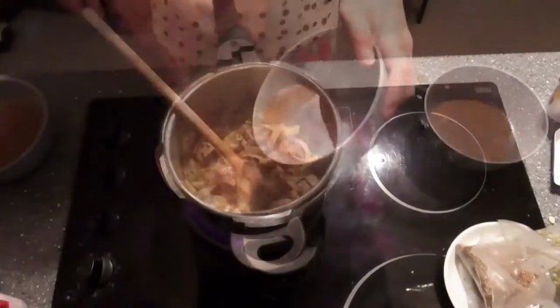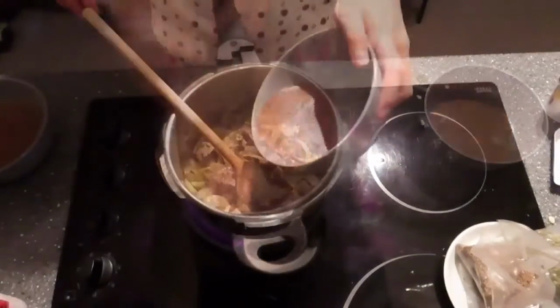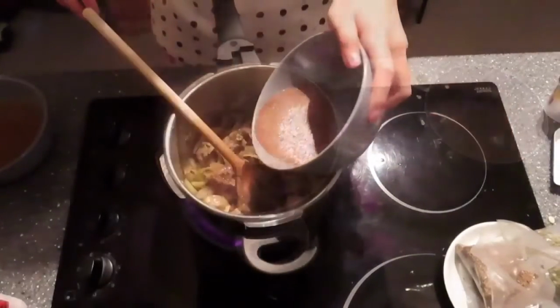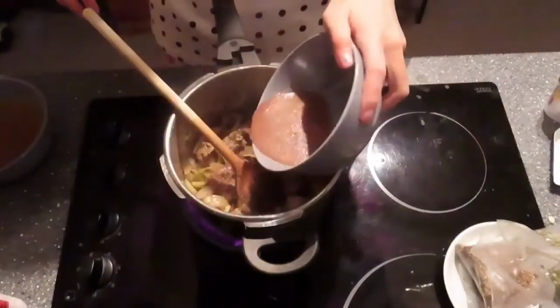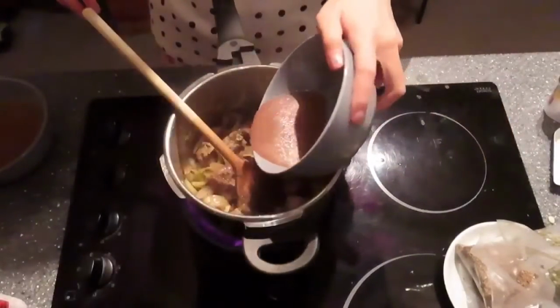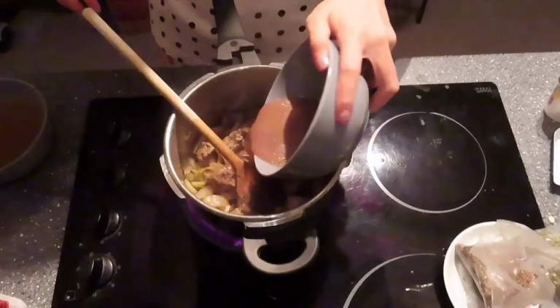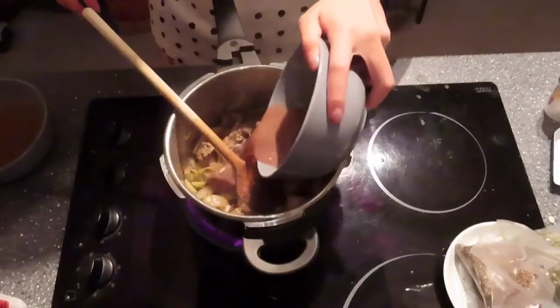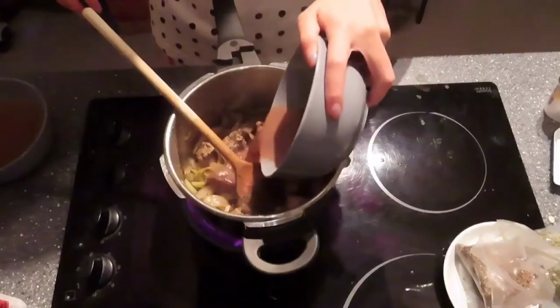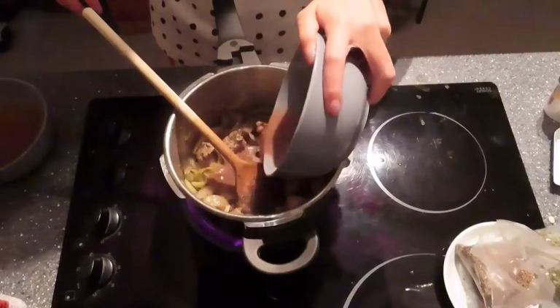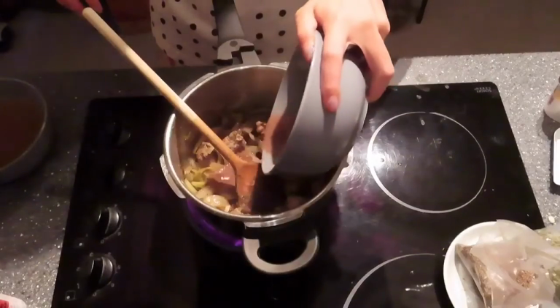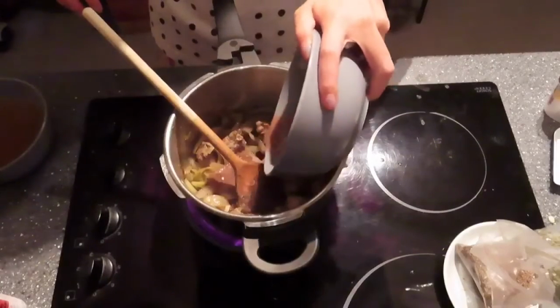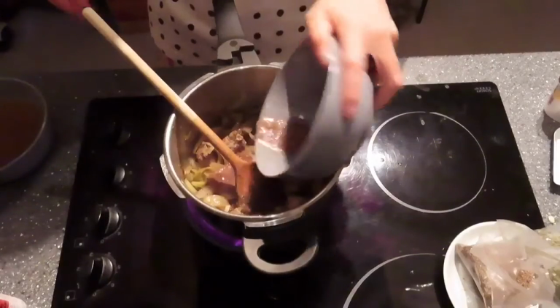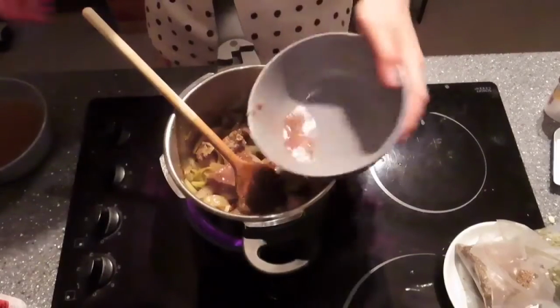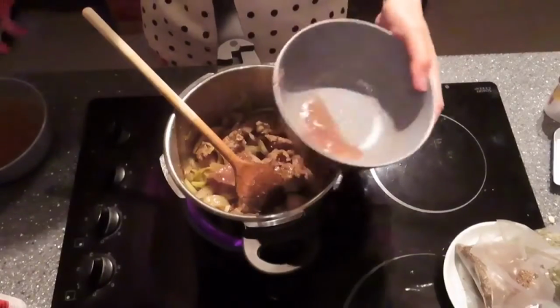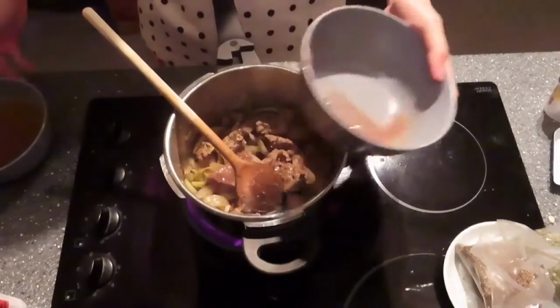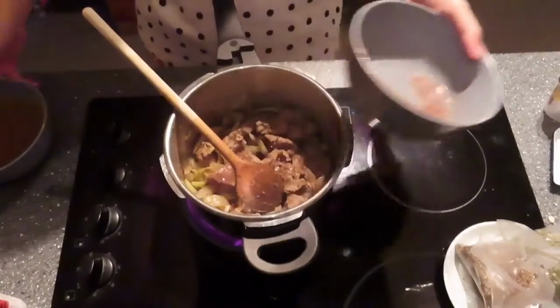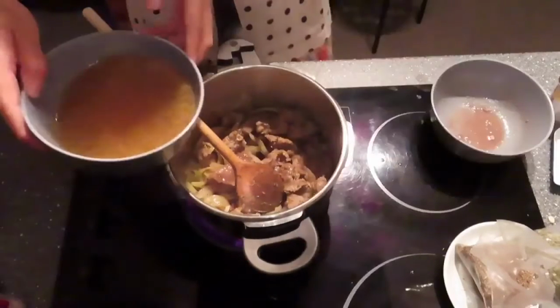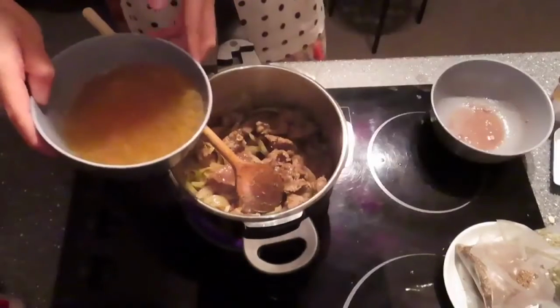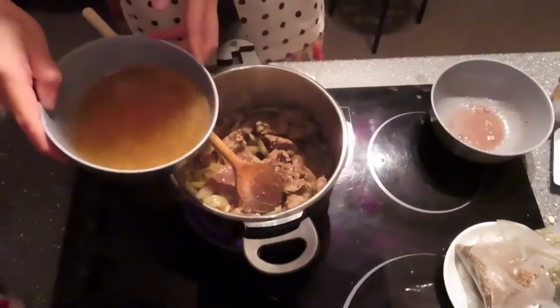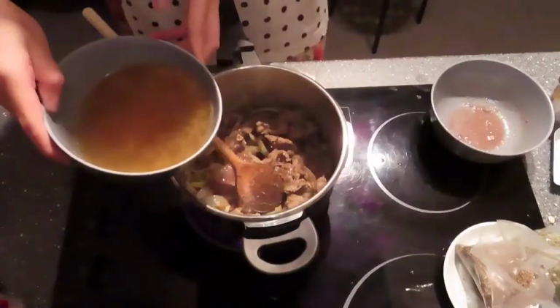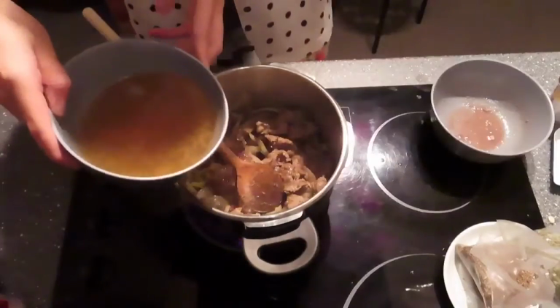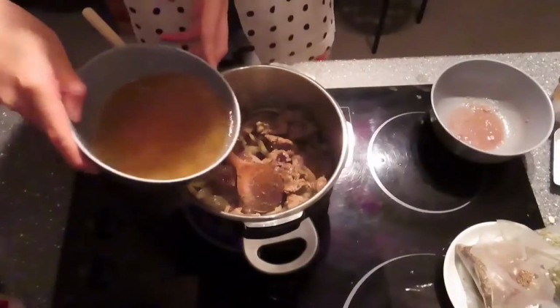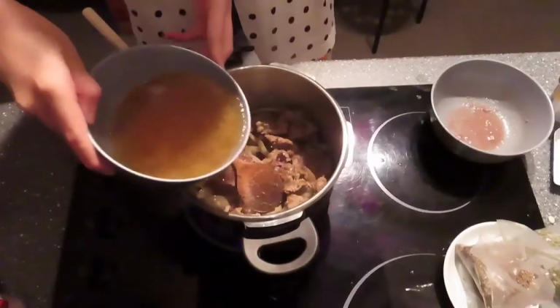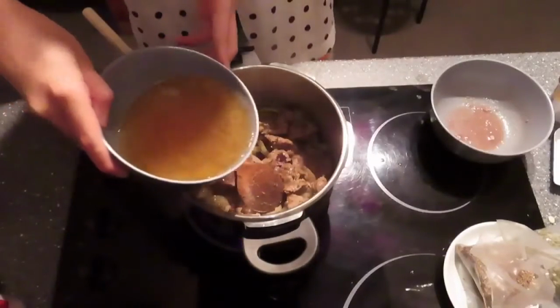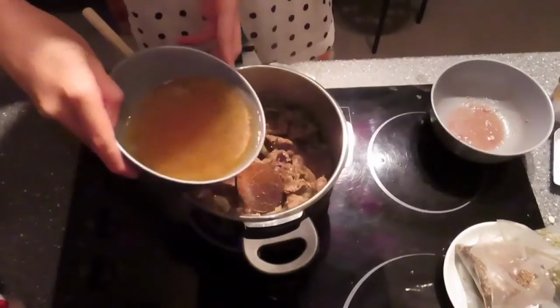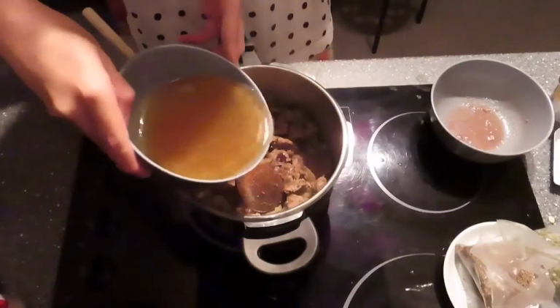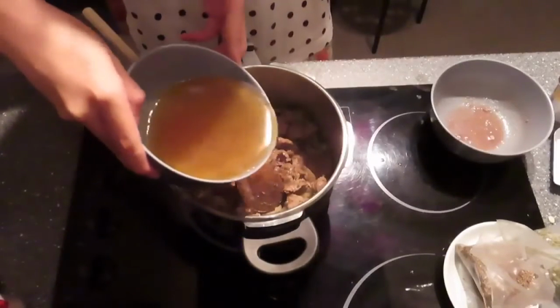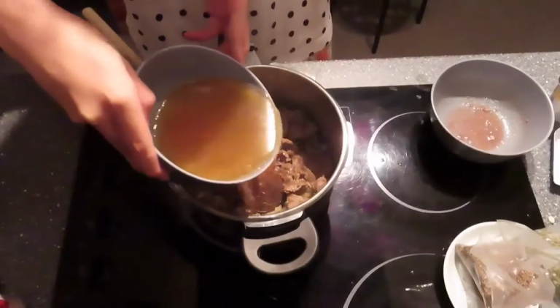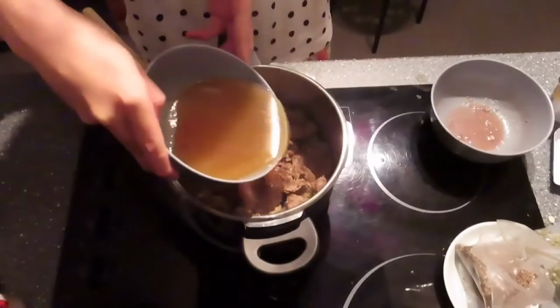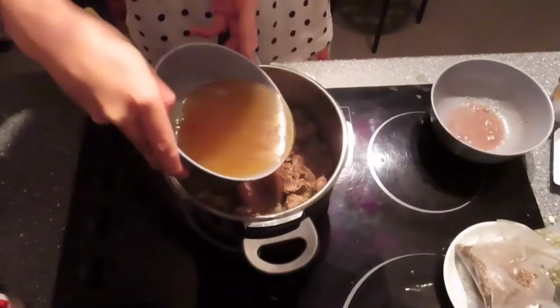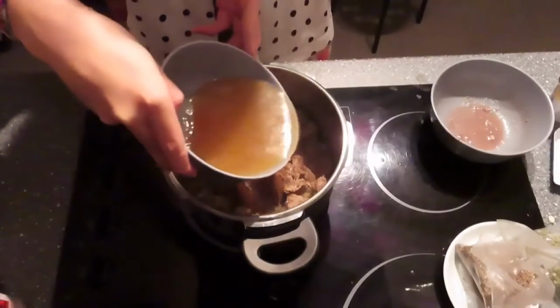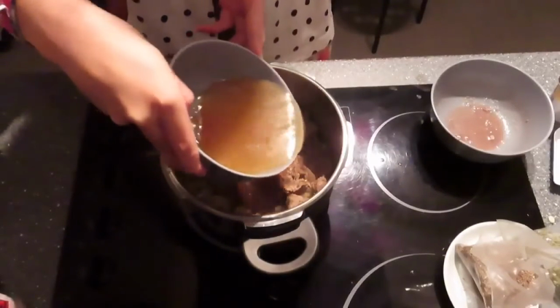Add the meat juice and the beef broth I made earlier.